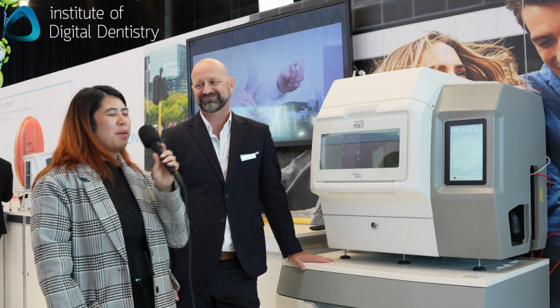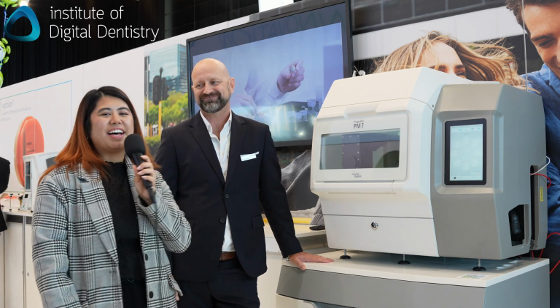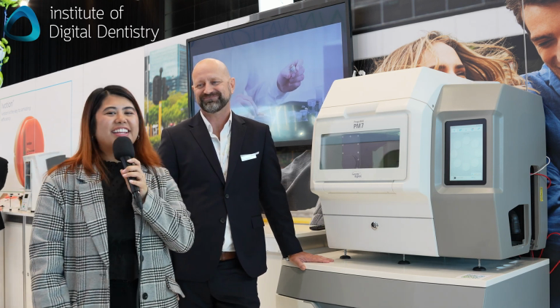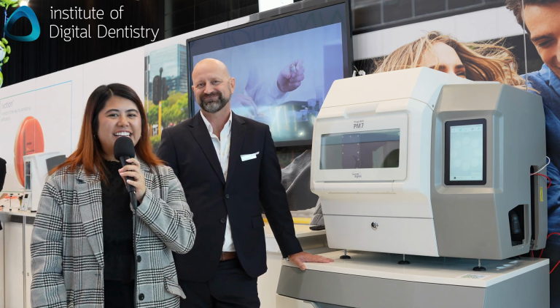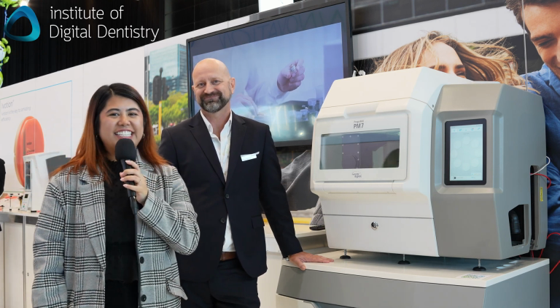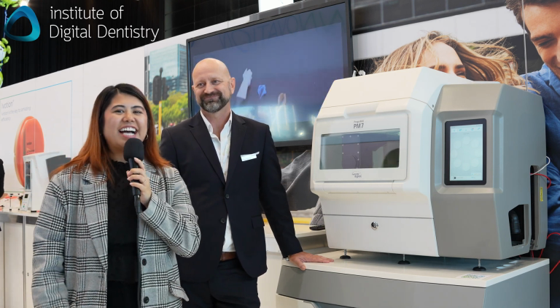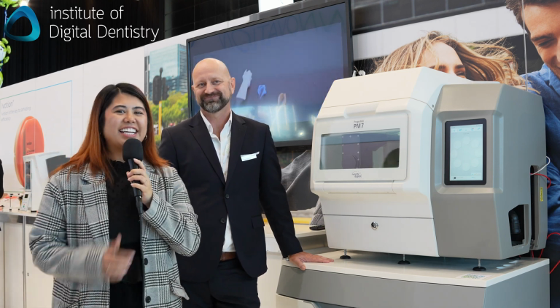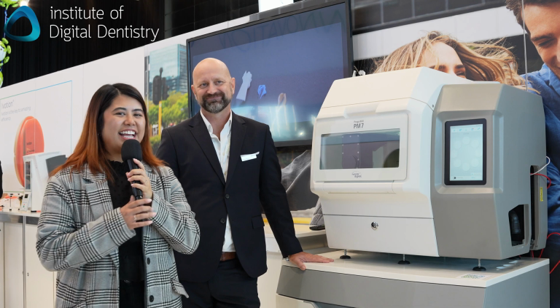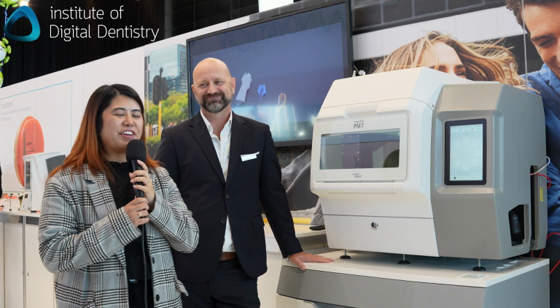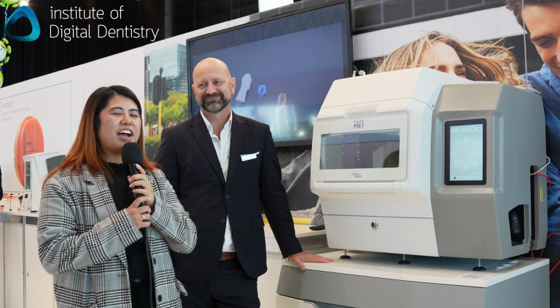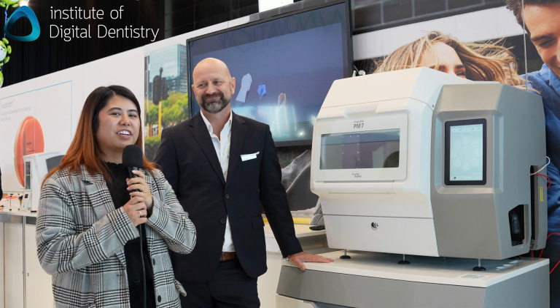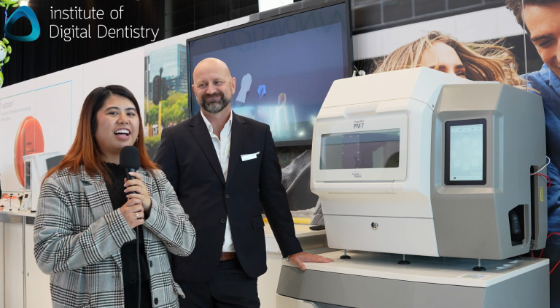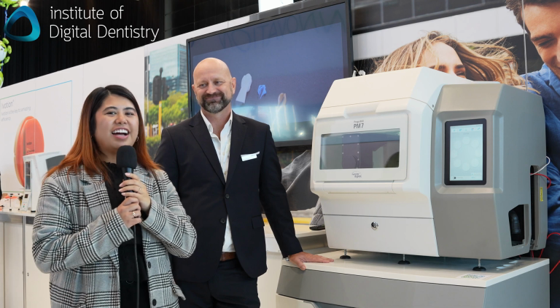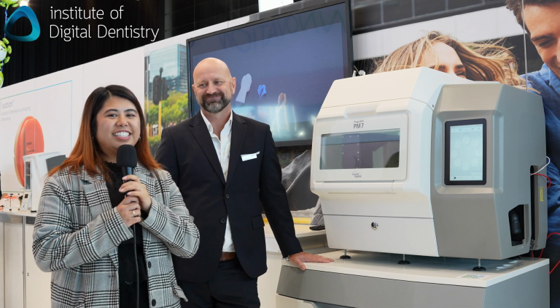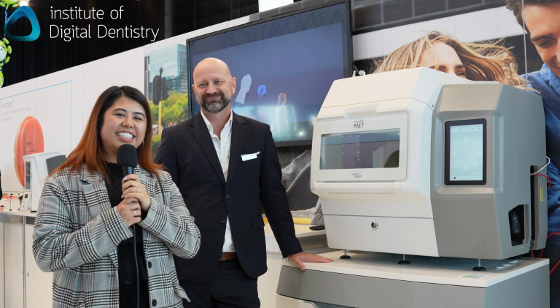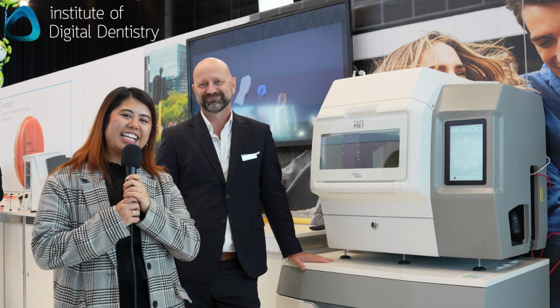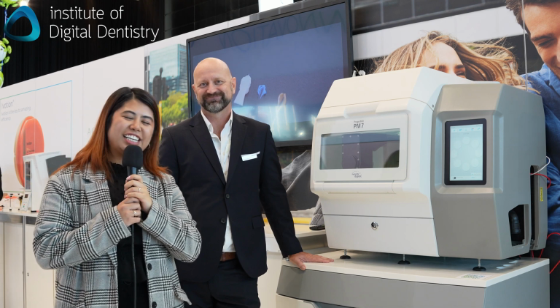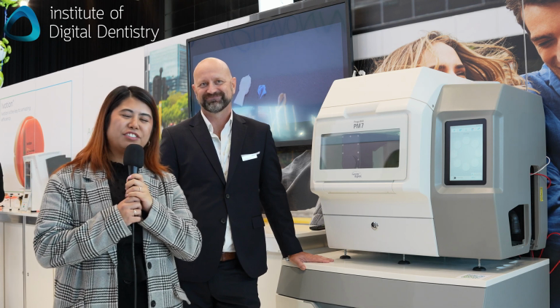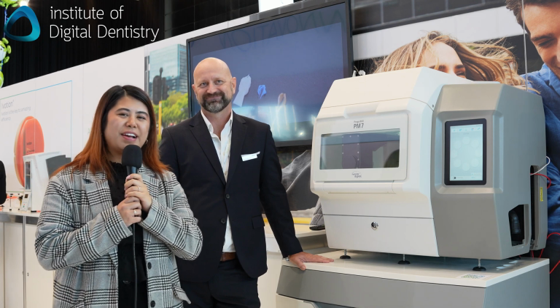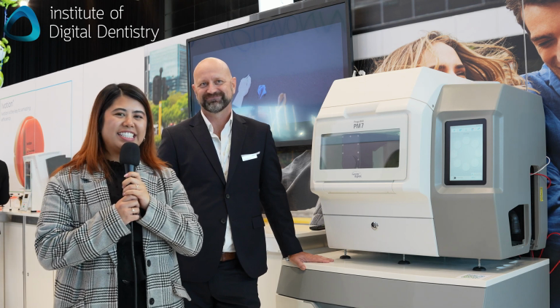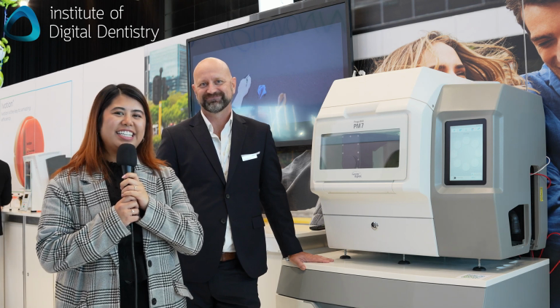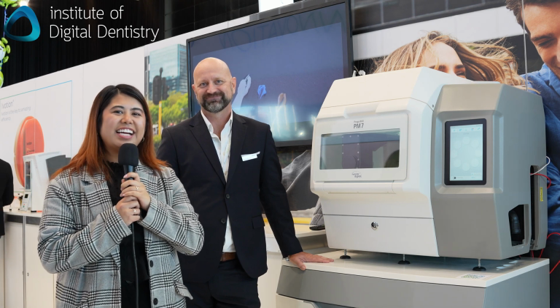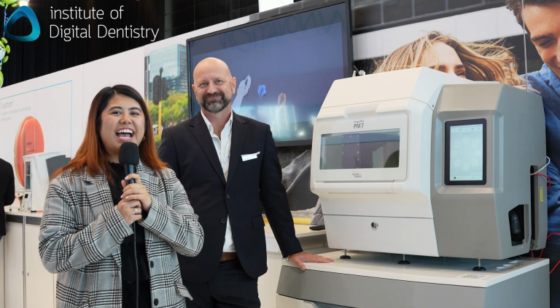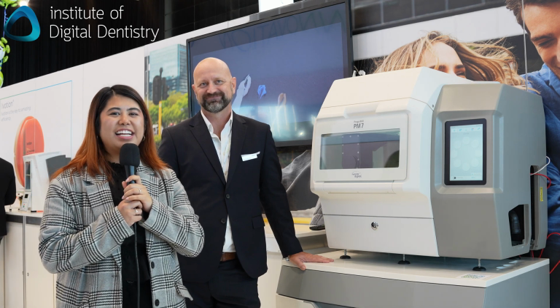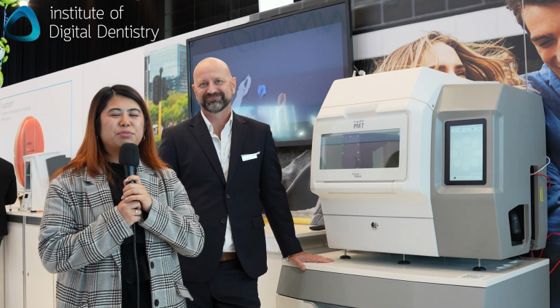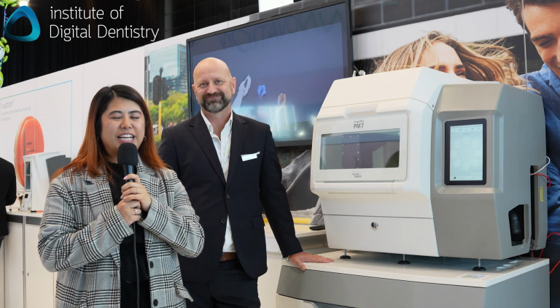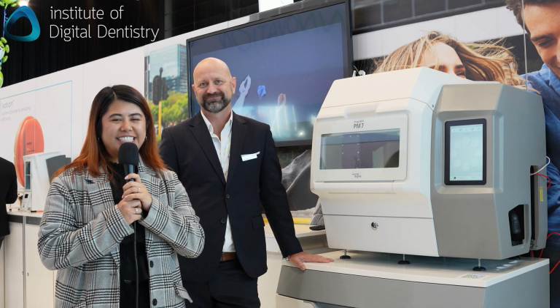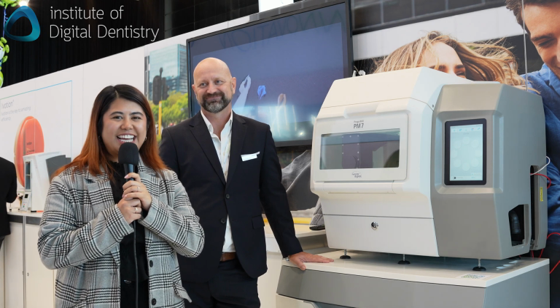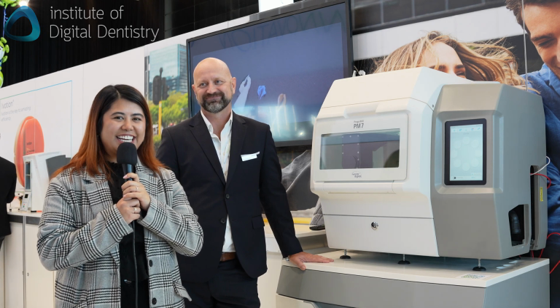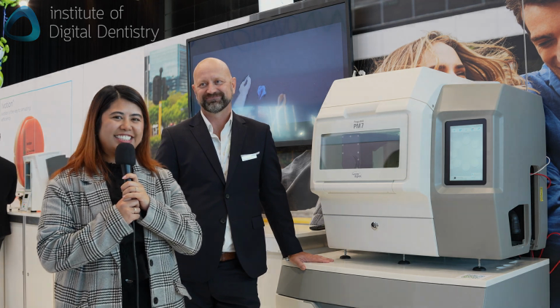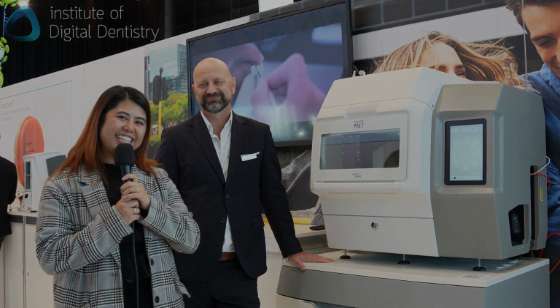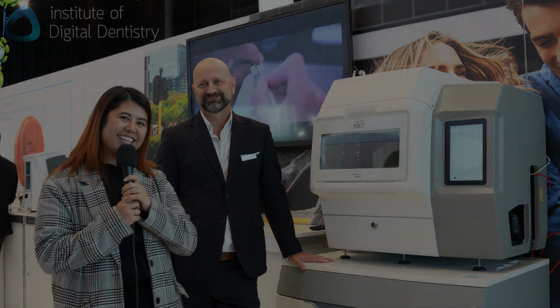Well, thank you Doug and thank you Ivoclar. This is Alessandra from IDD and we'll catch you later. Thank you.